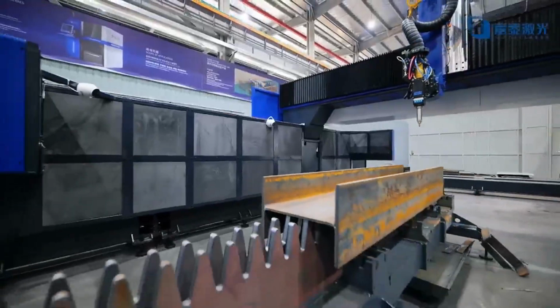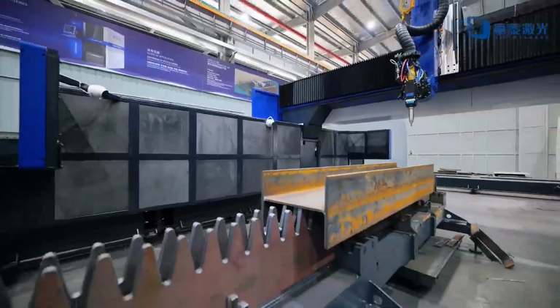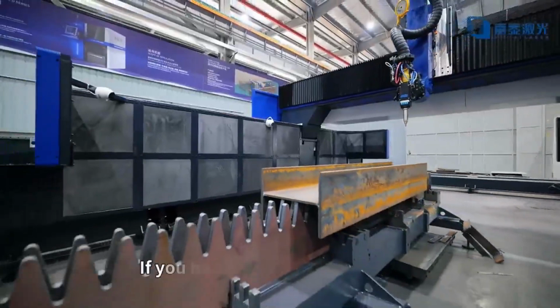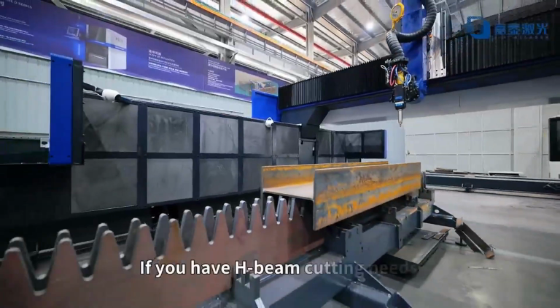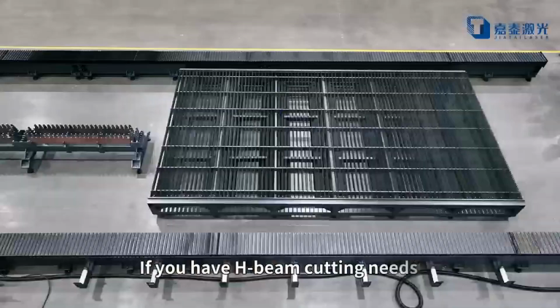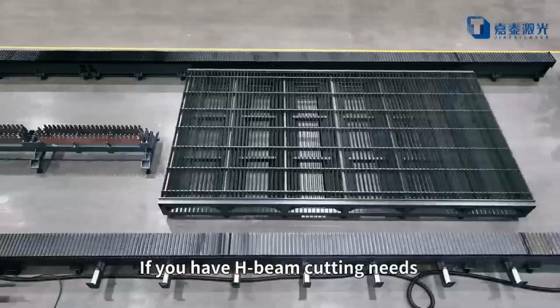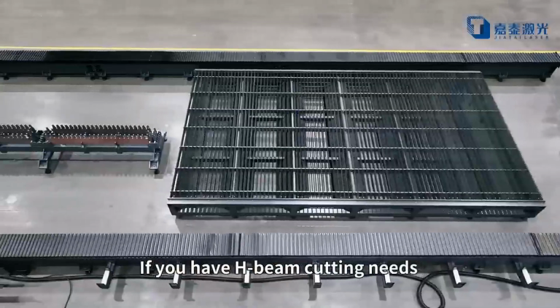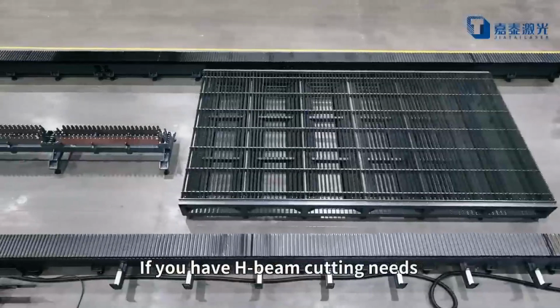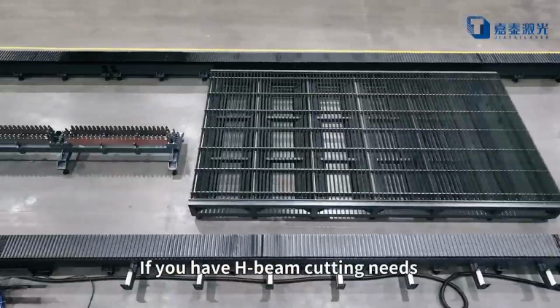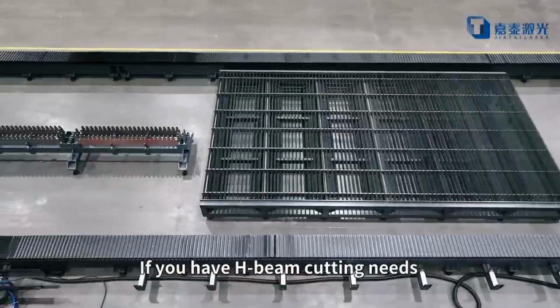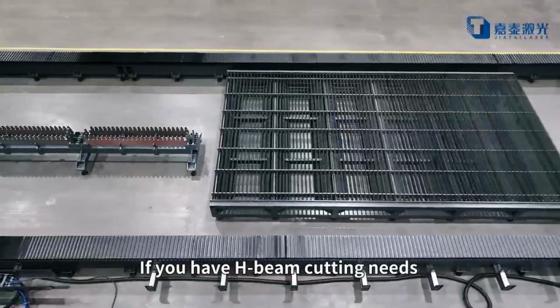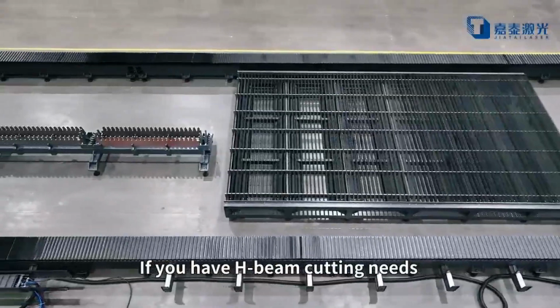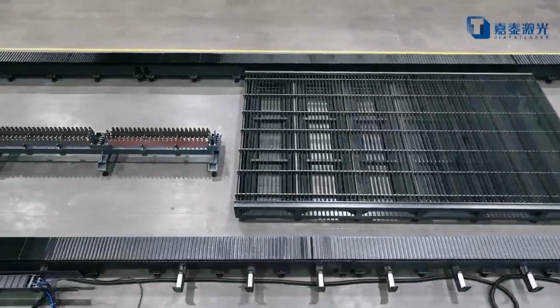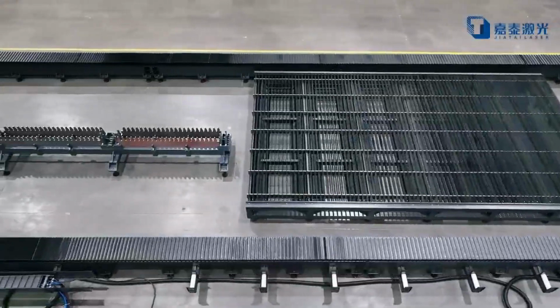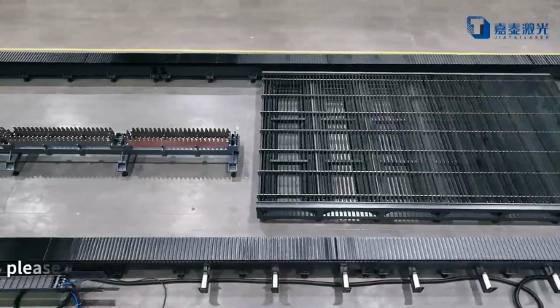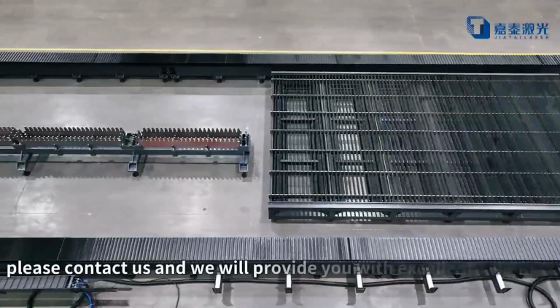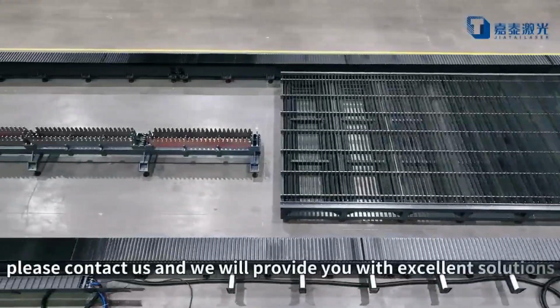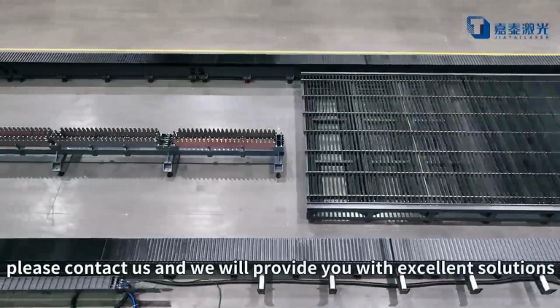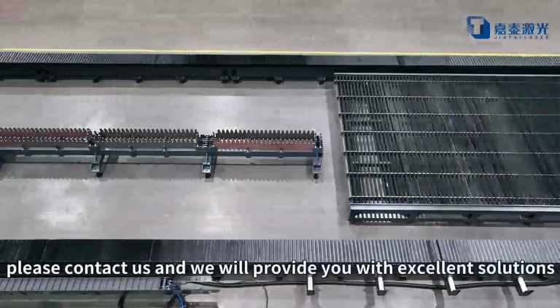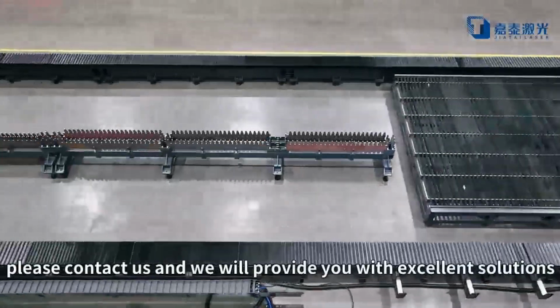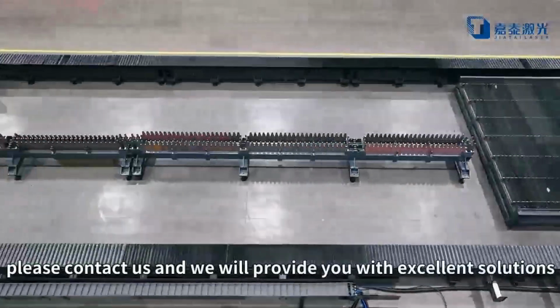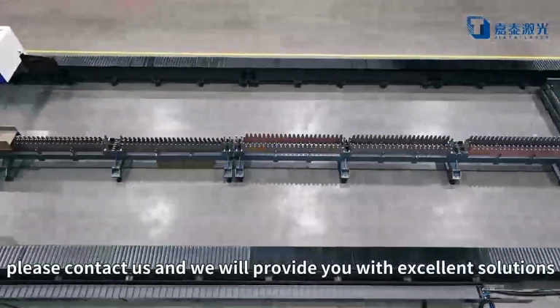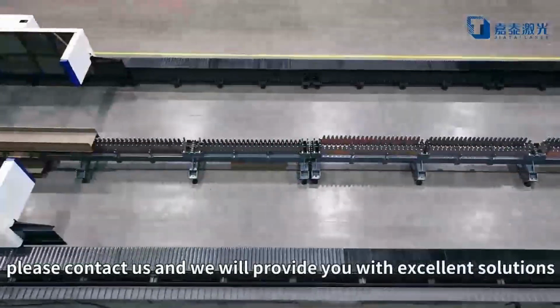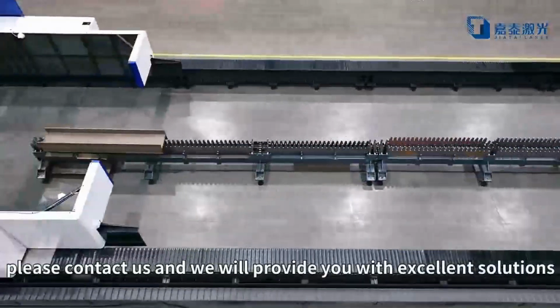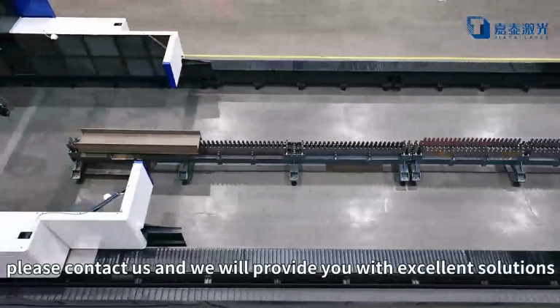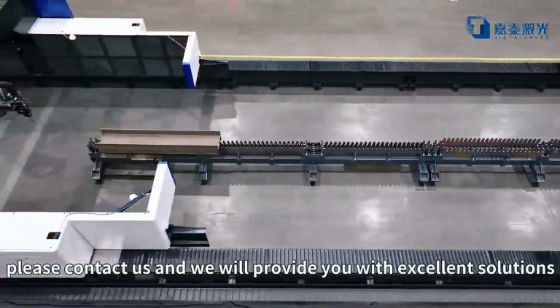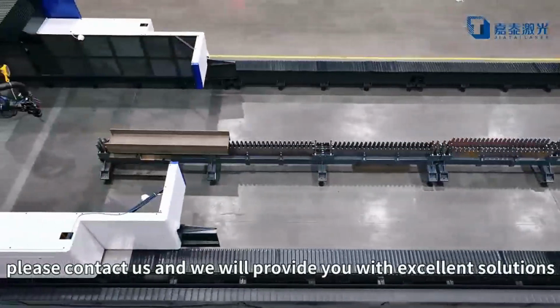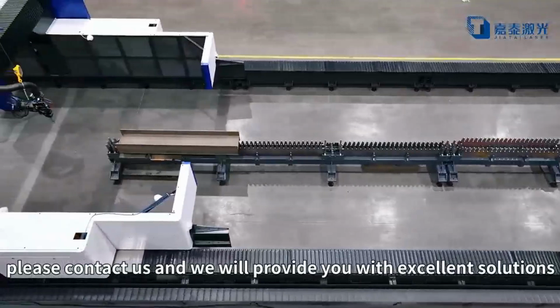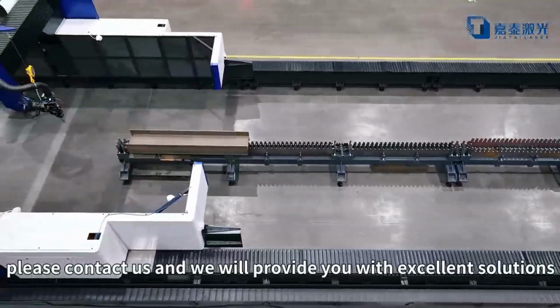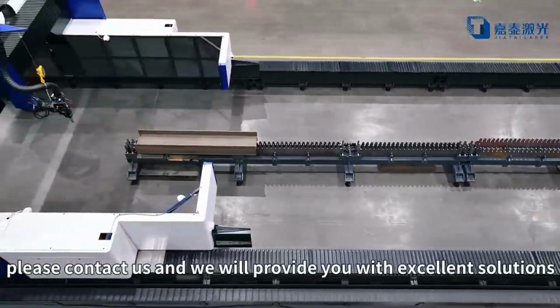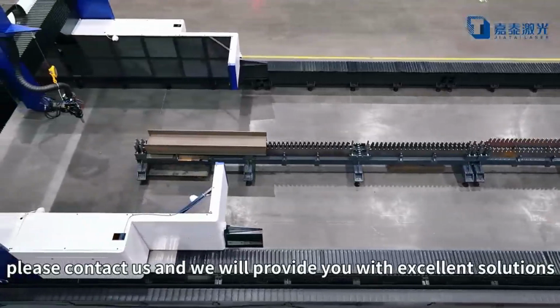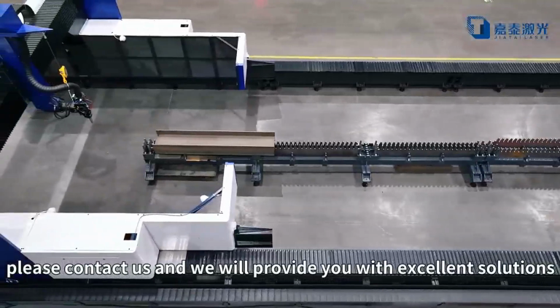If you have H-beam cutting needs, please contact us and we will provide you with excellent solutions.